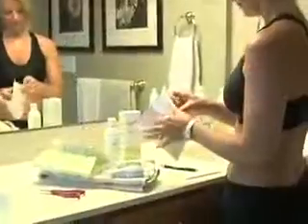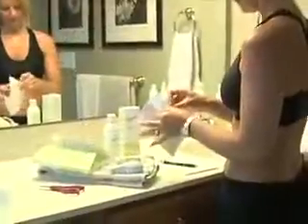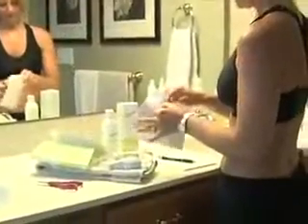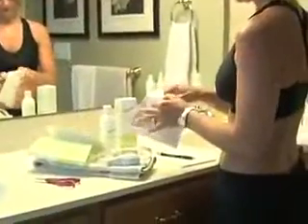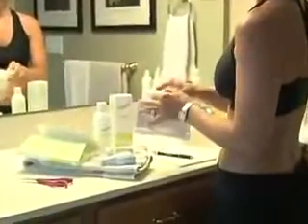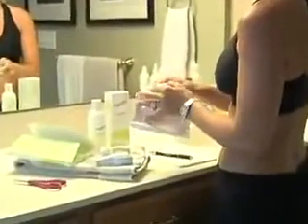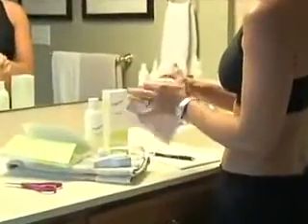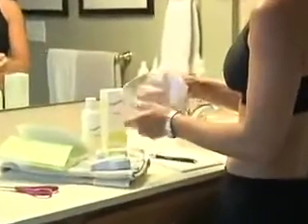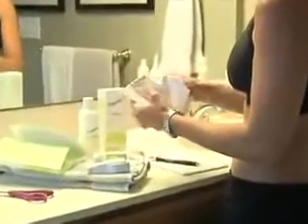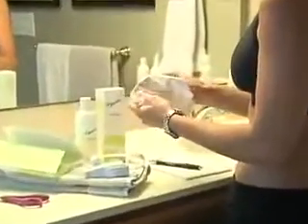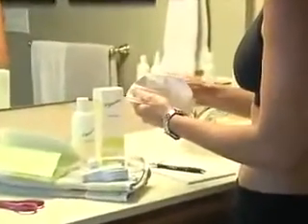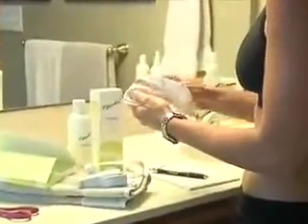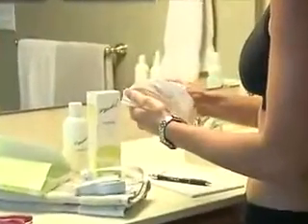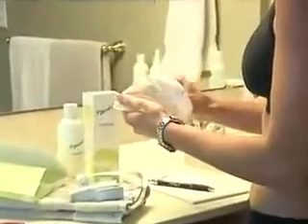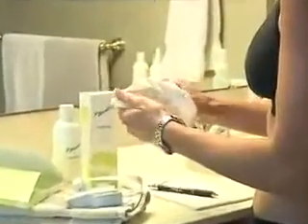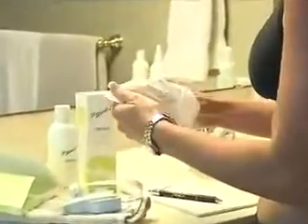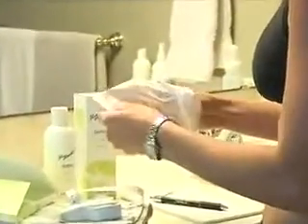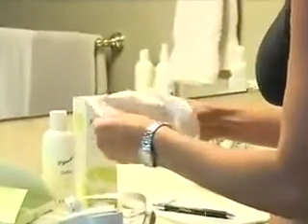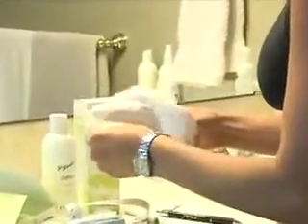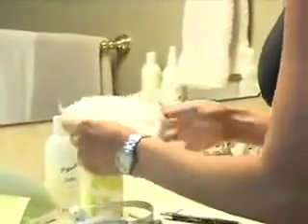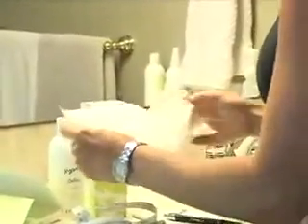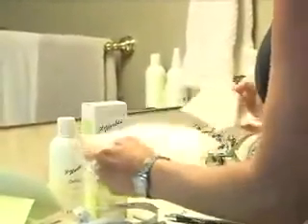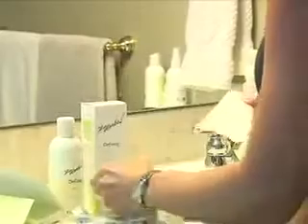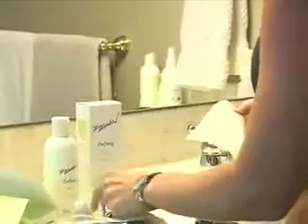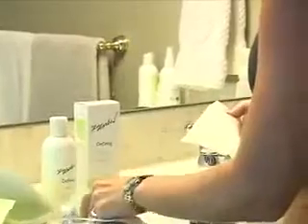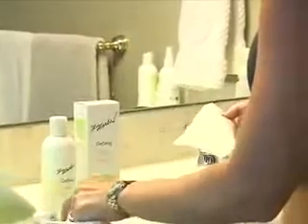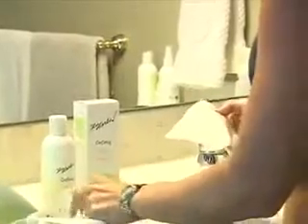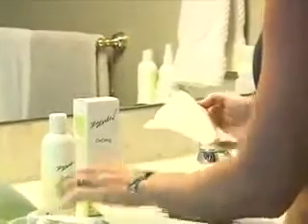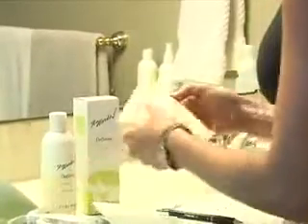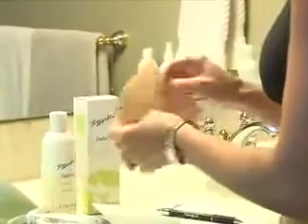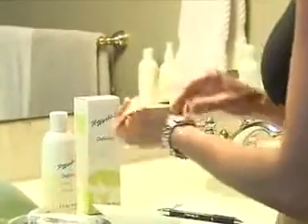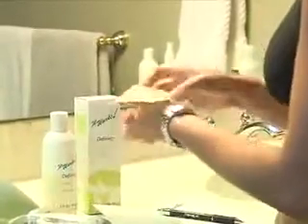Open the box and take out the contents. You will have four Ultimate Applicators, each wrapped separately.